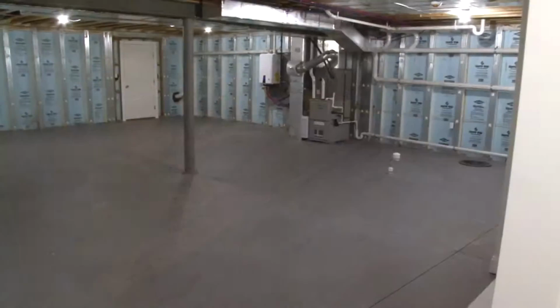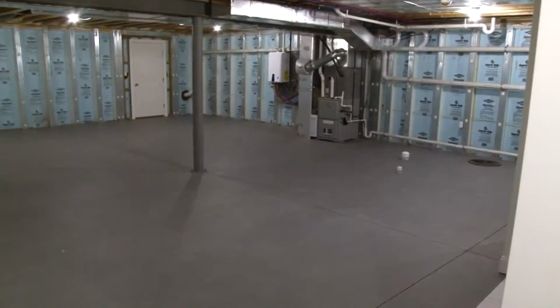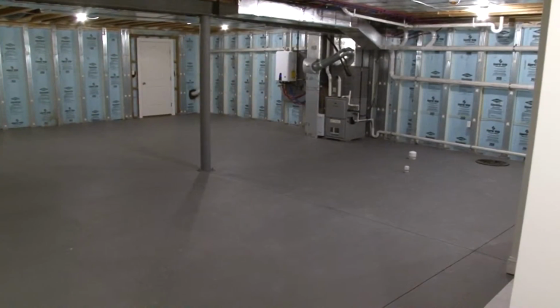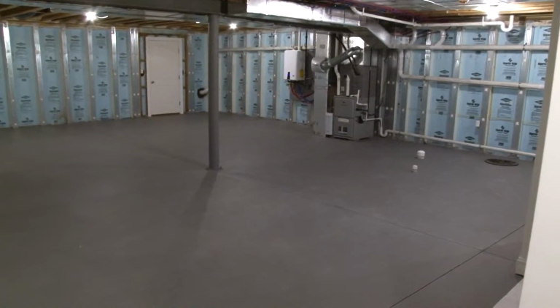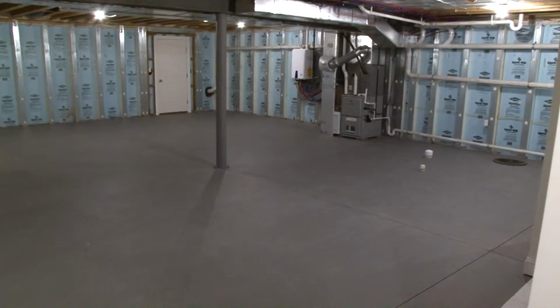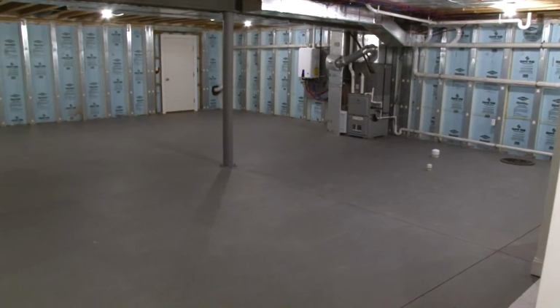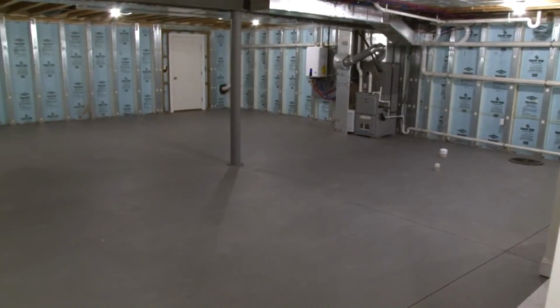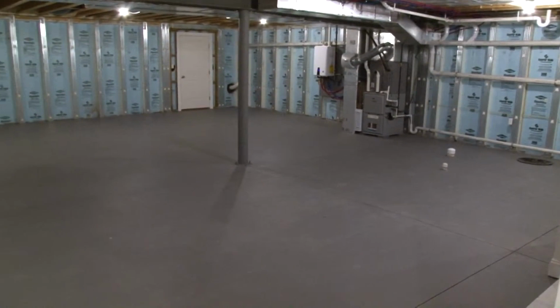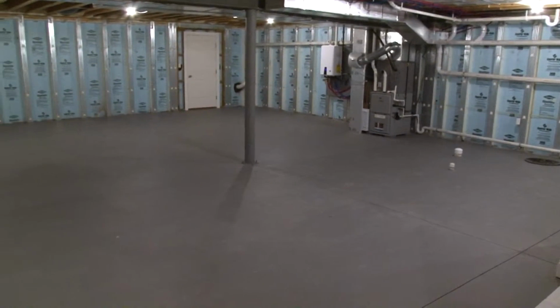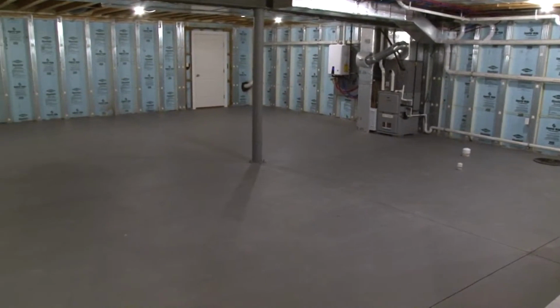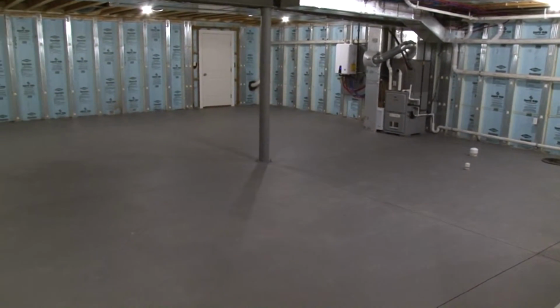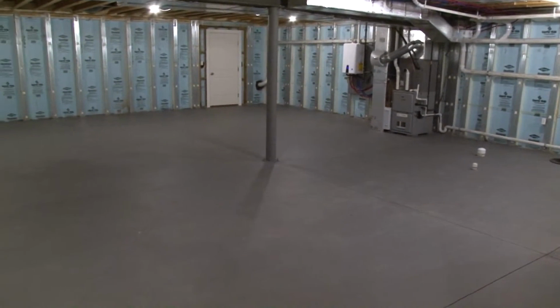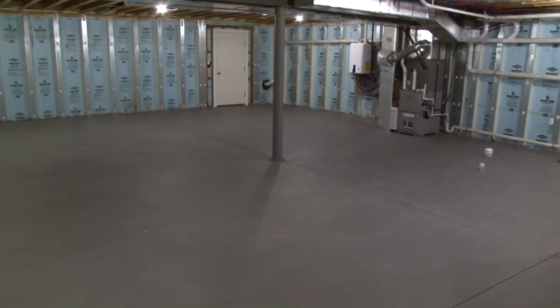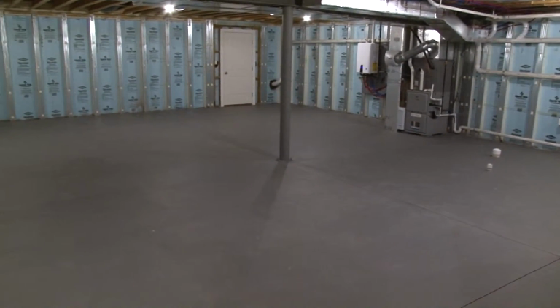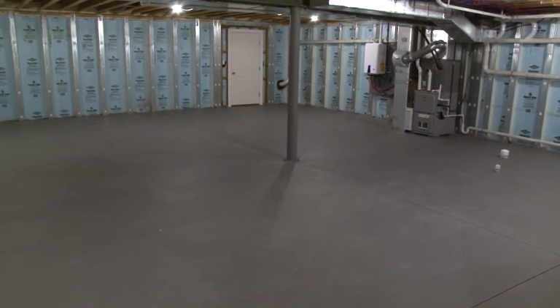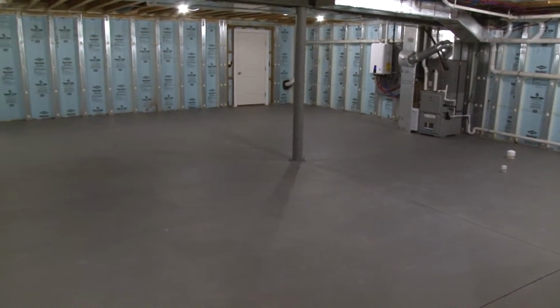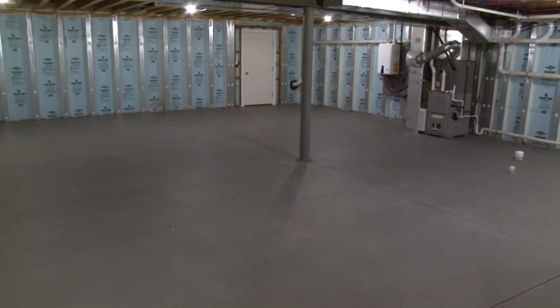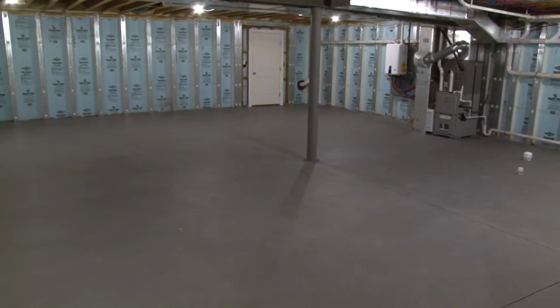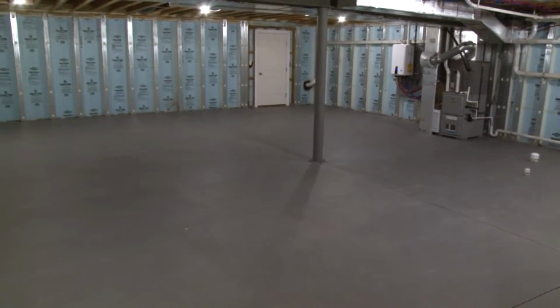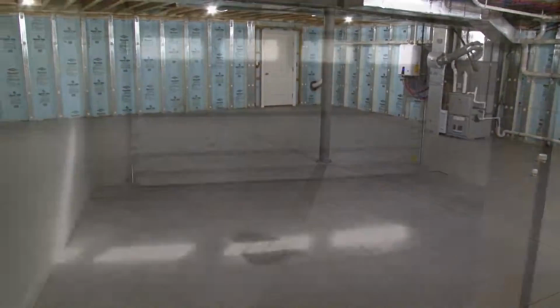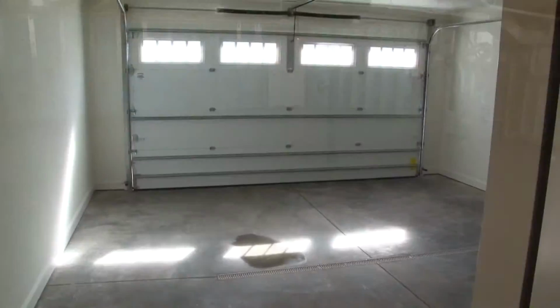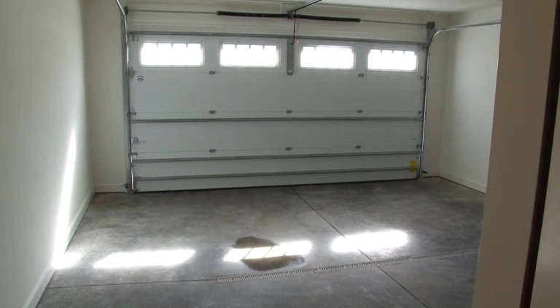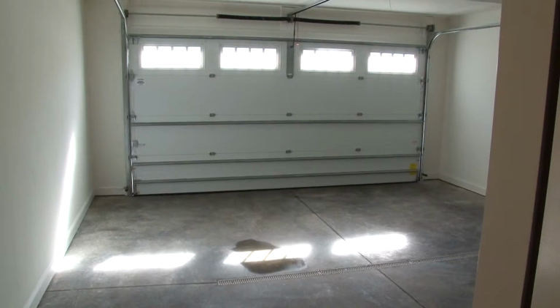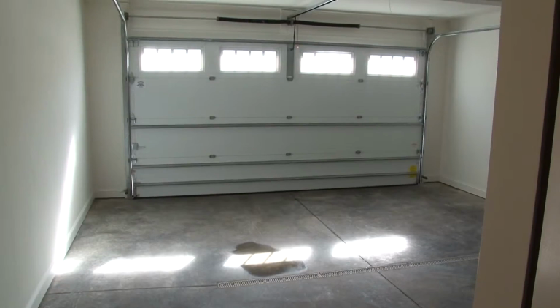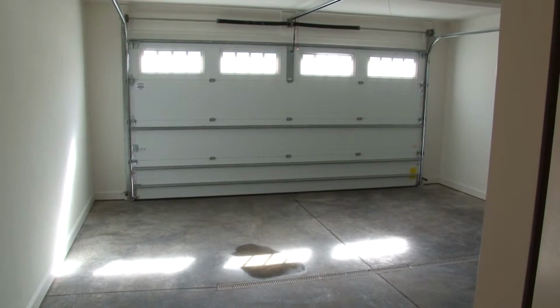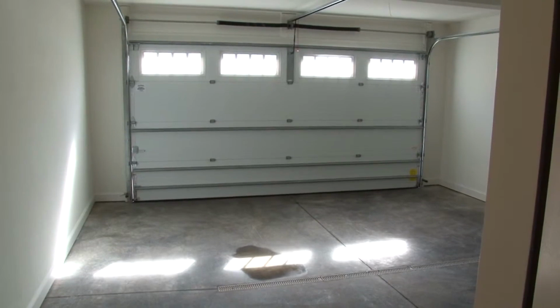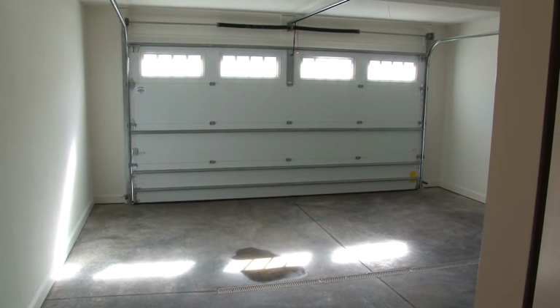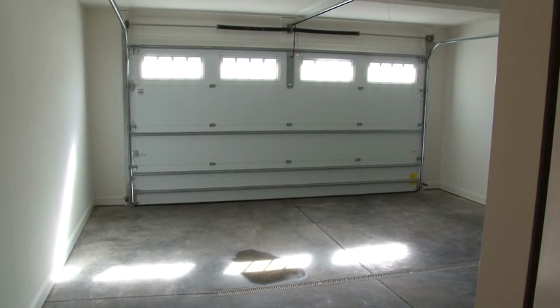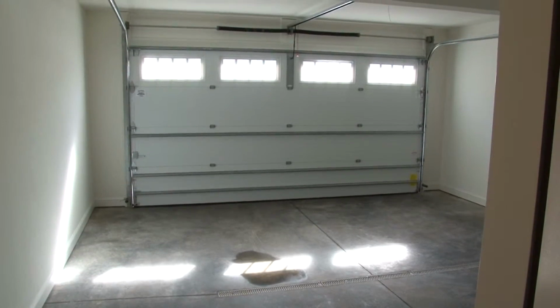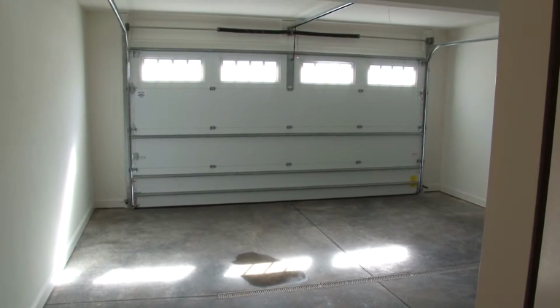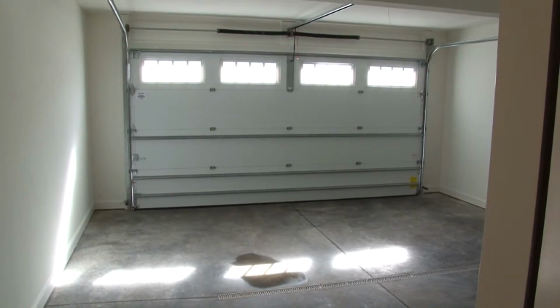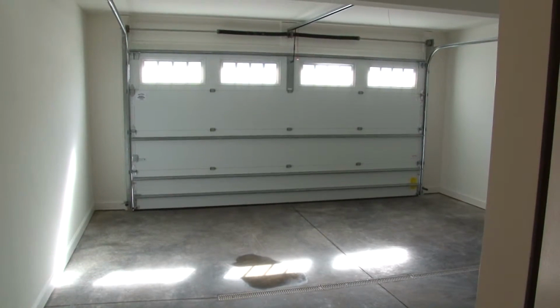The unfinished basement offers additional living space if you so desire. A large two-car garage is also included.